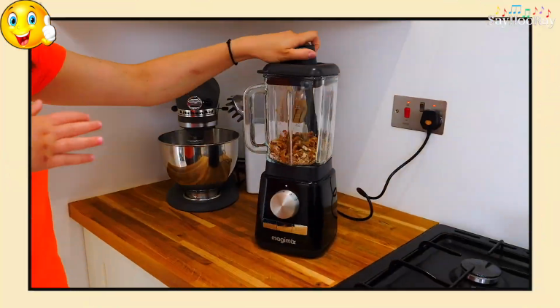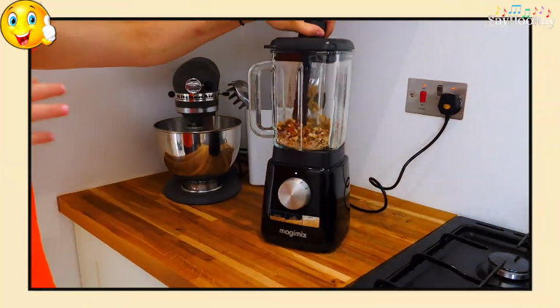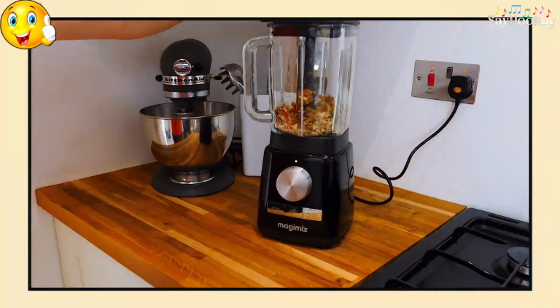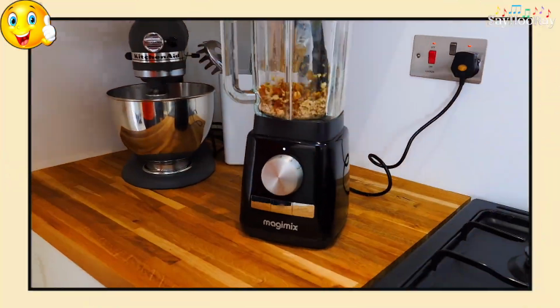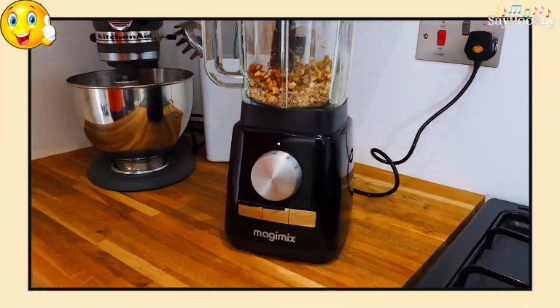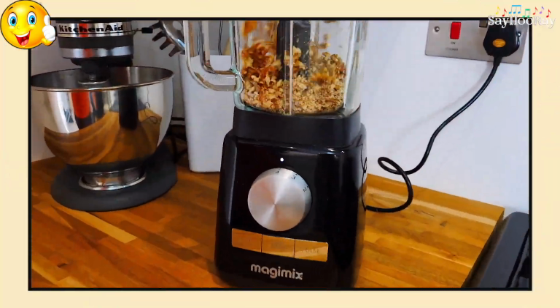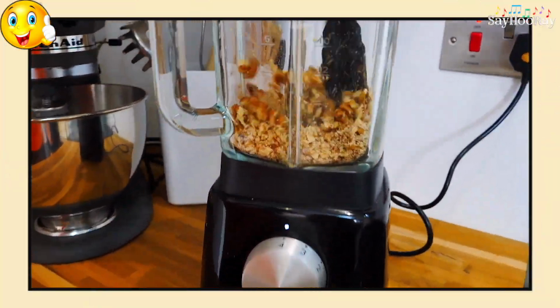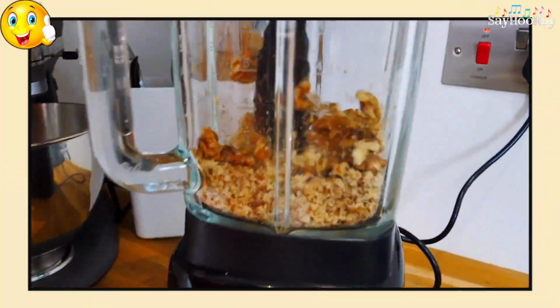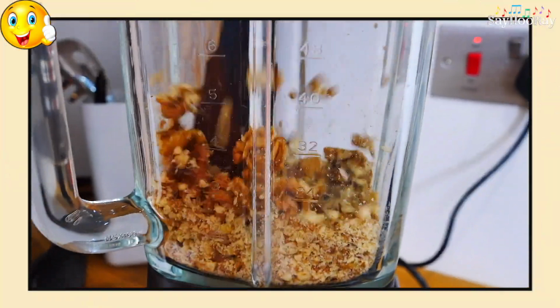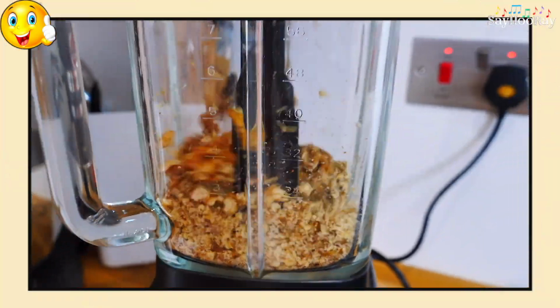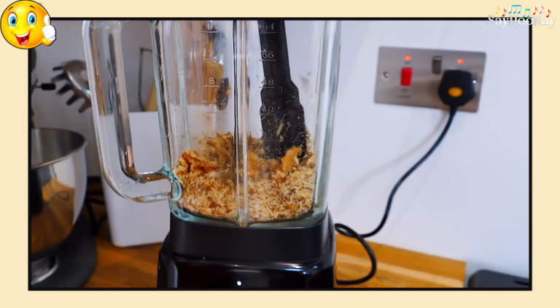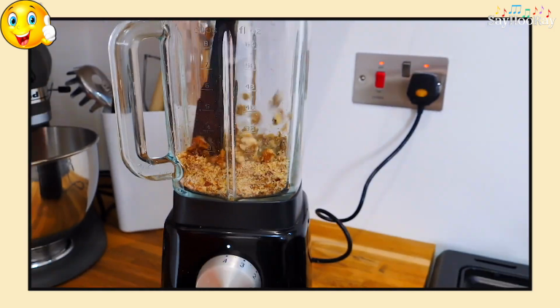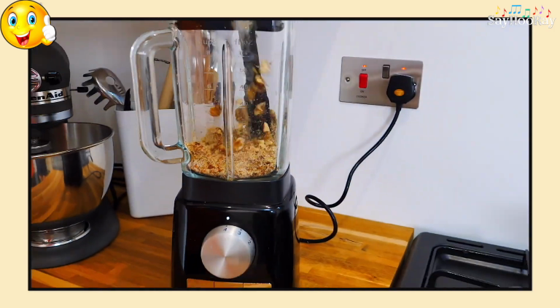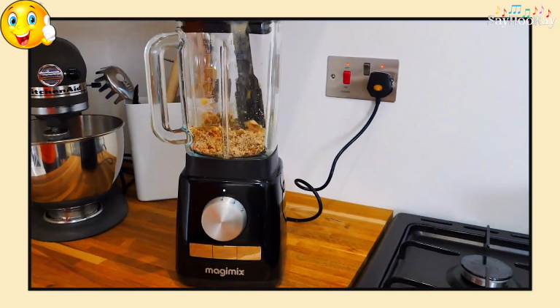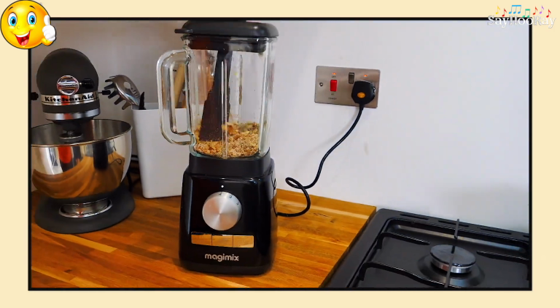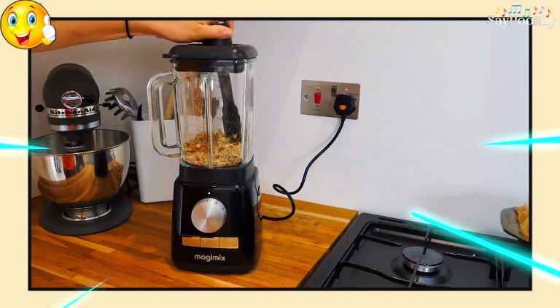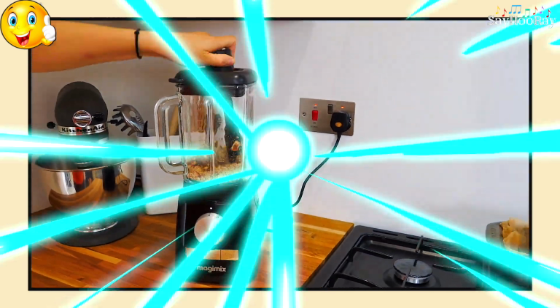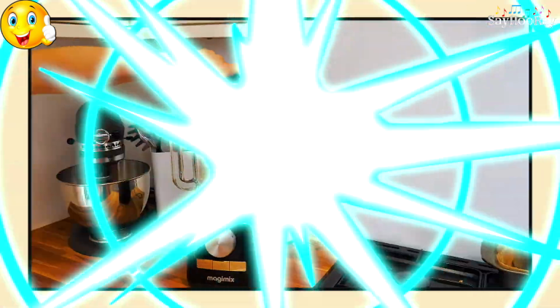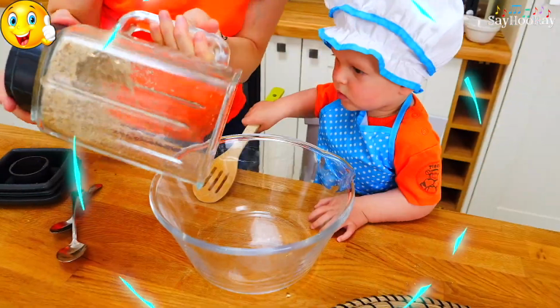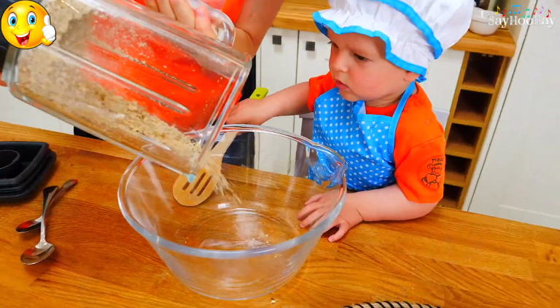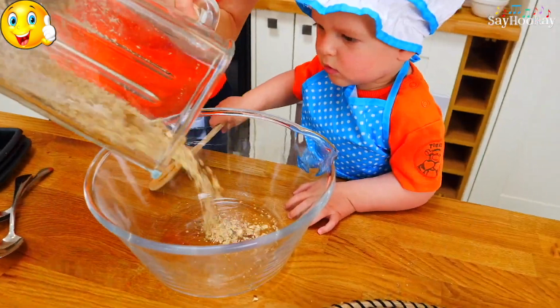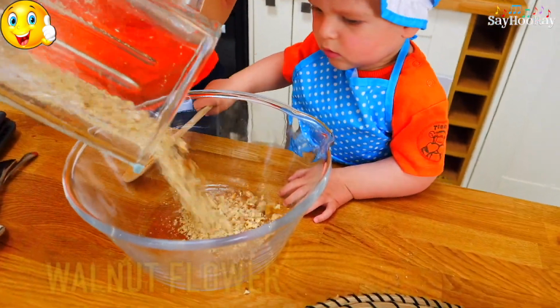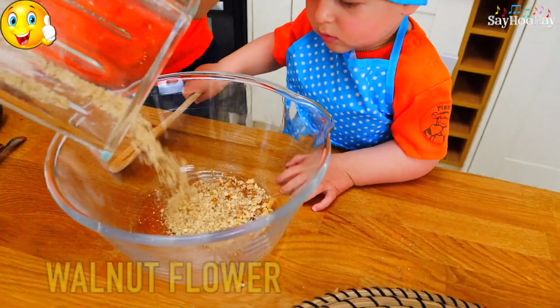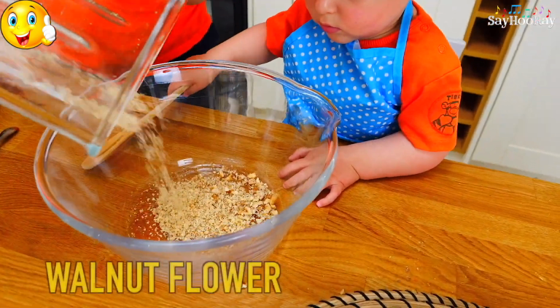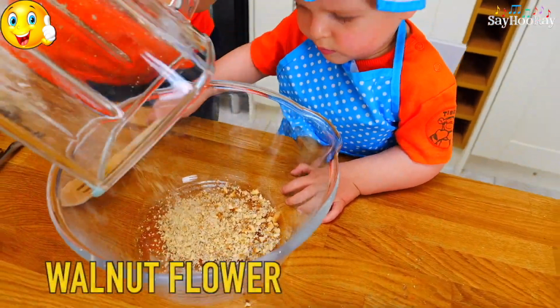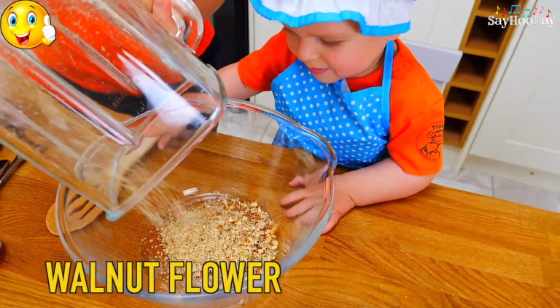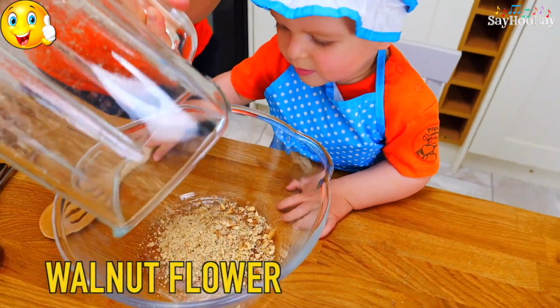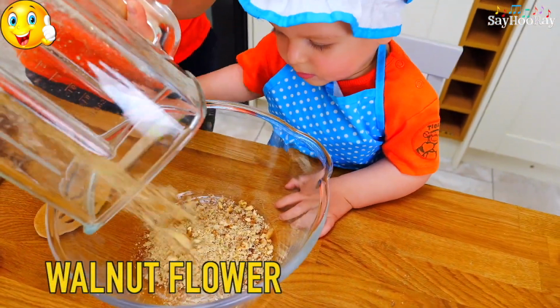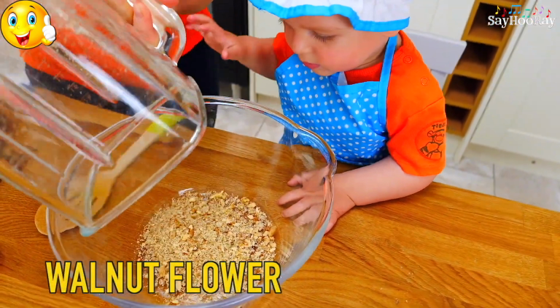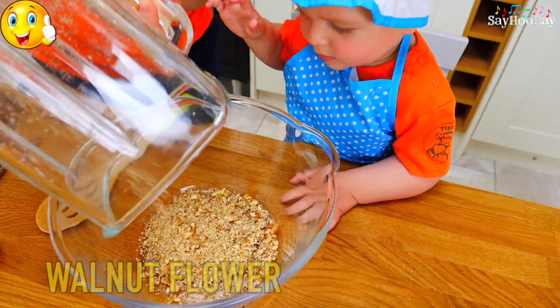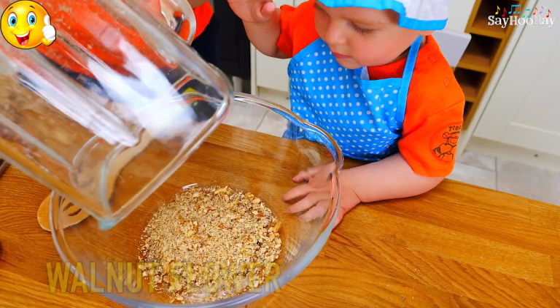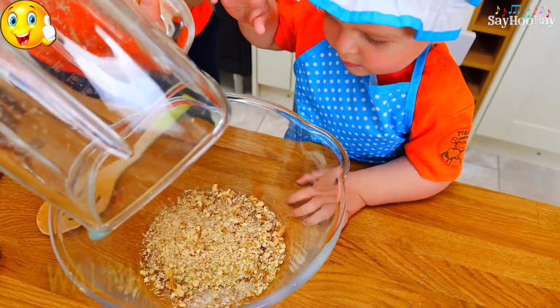Mommy is blending the walnuts. Here we have walnut flour.